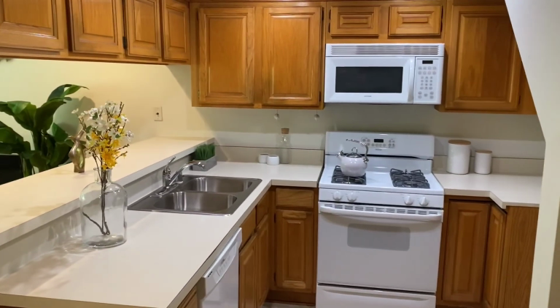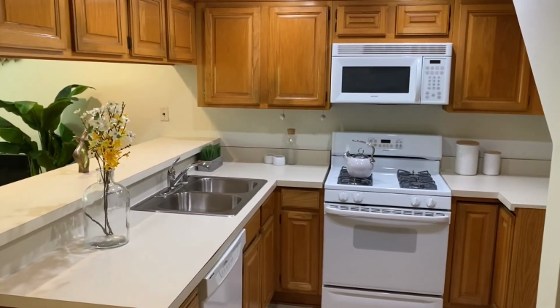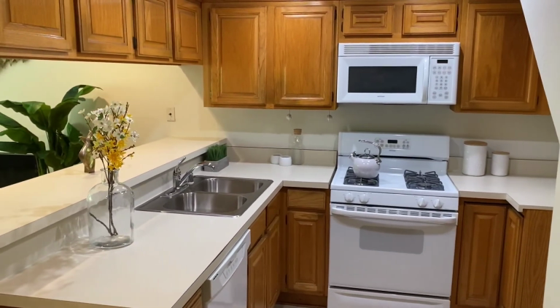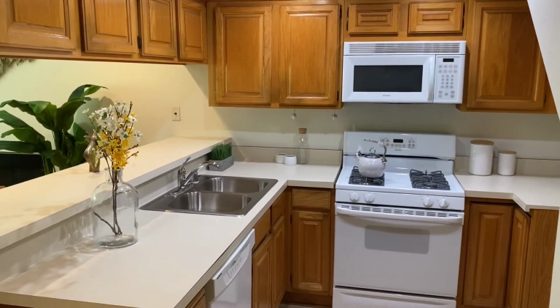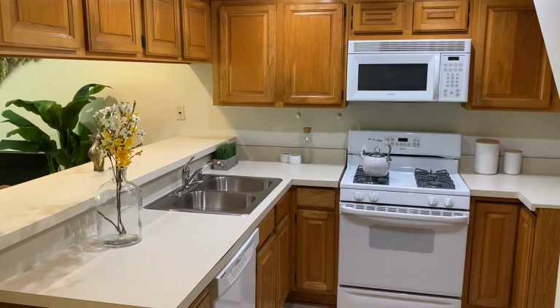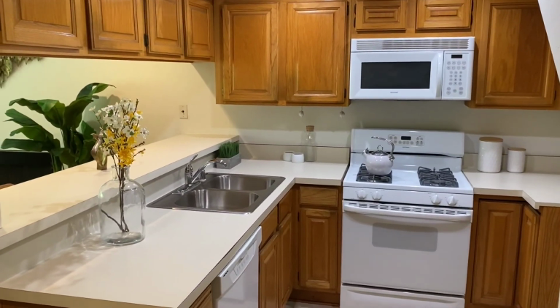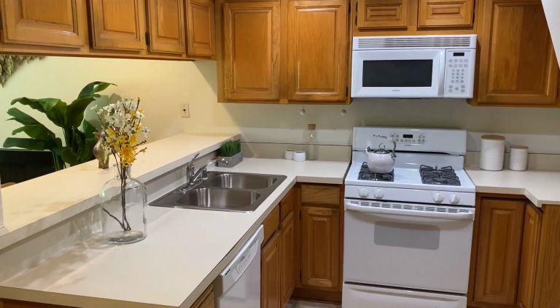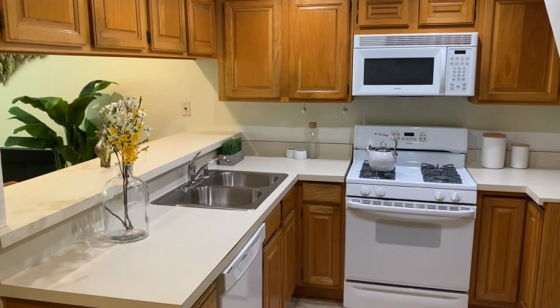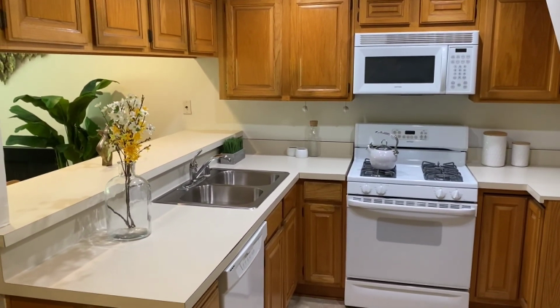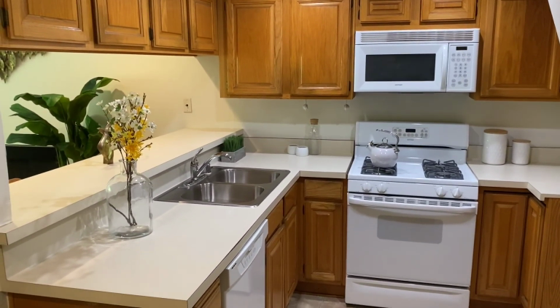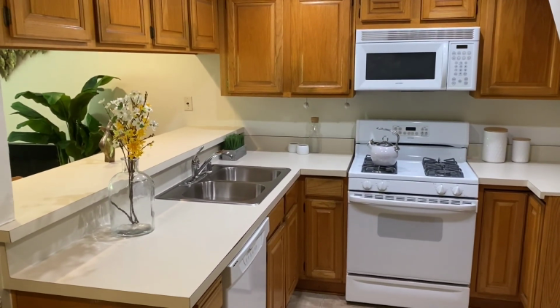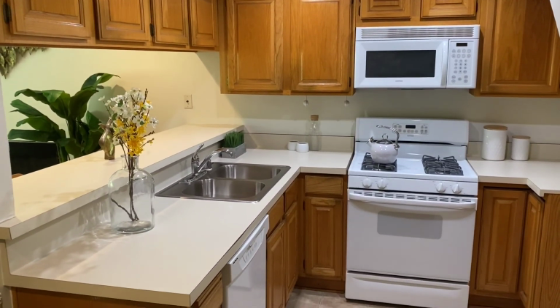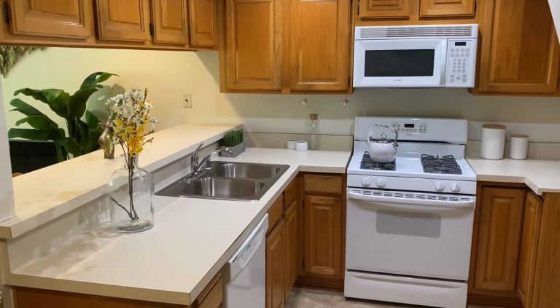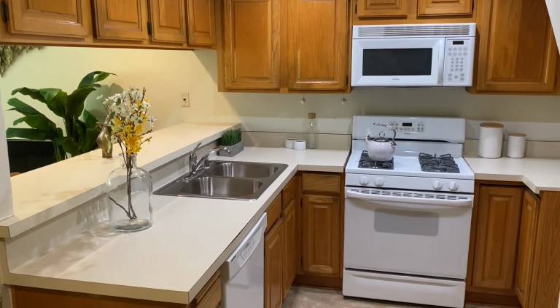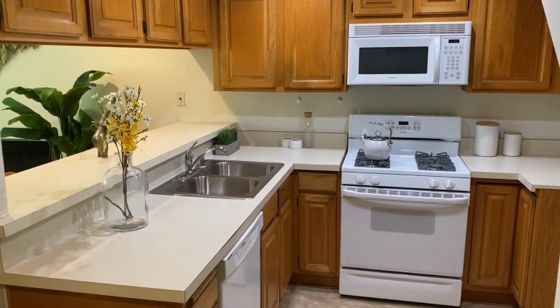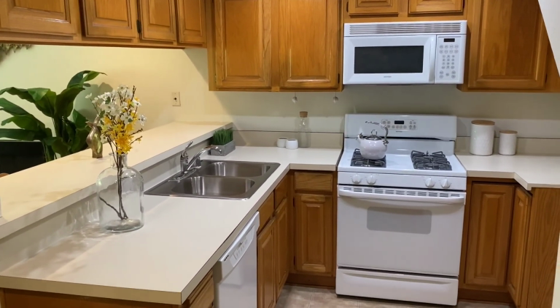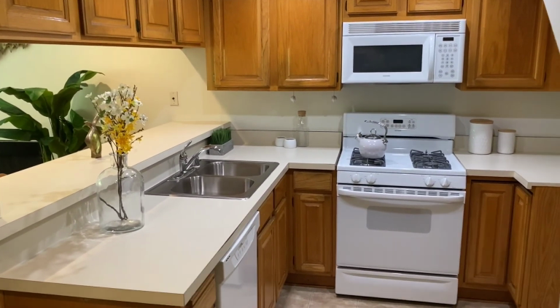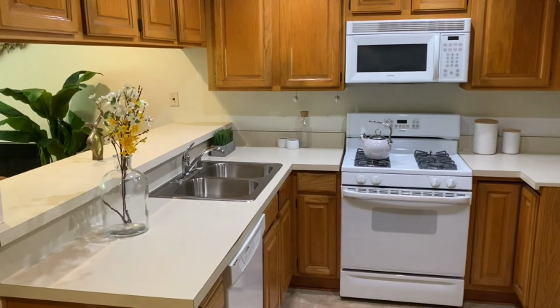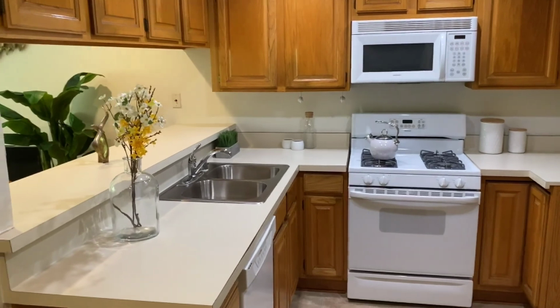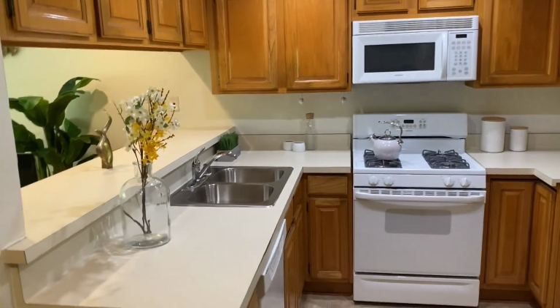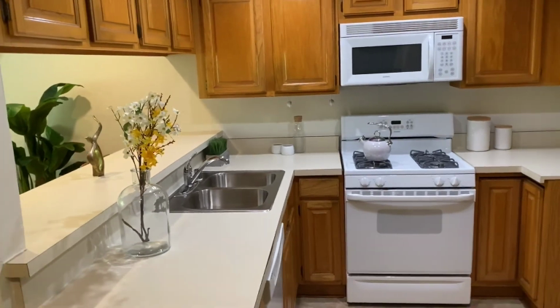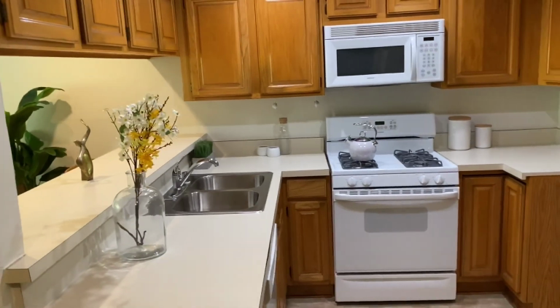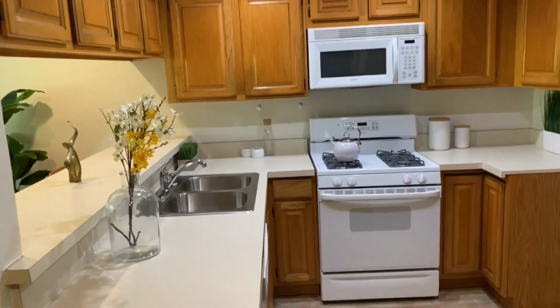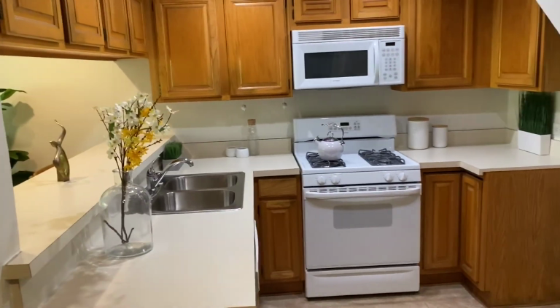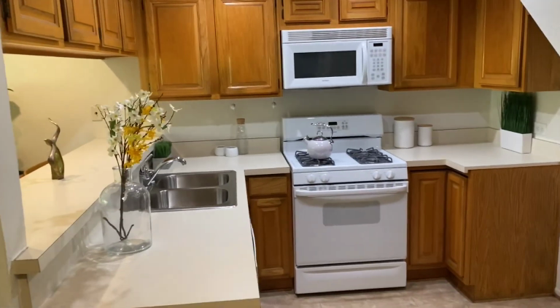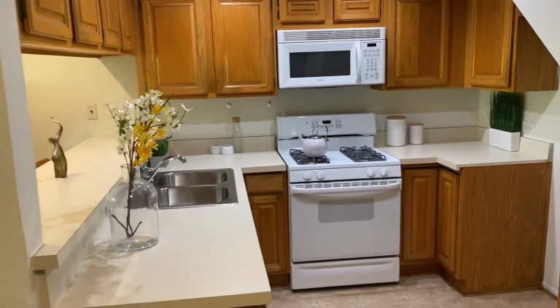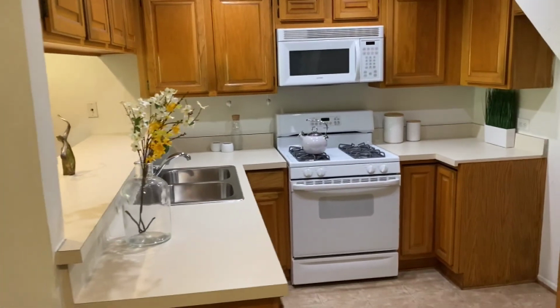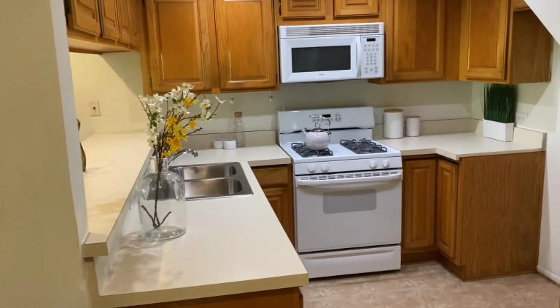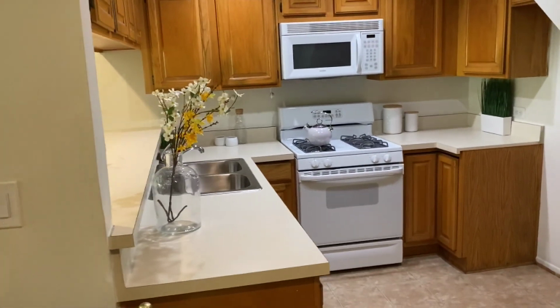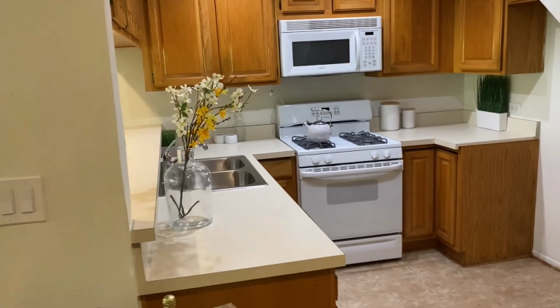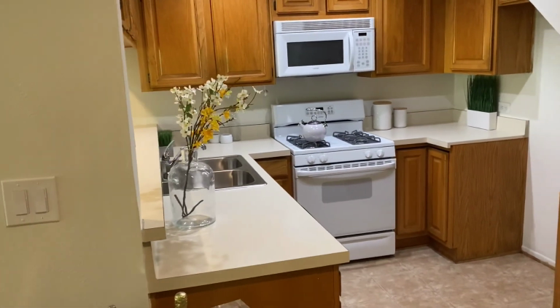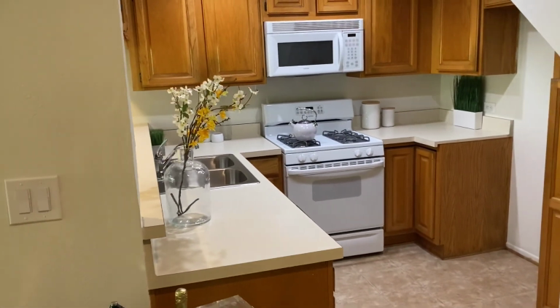Cabinets are solid oak, so they can be refinished or painted if you wanted to pretty easily without having to spend too much money.